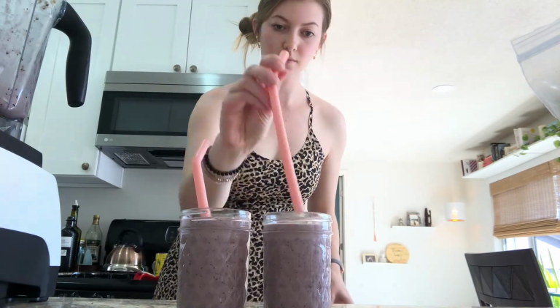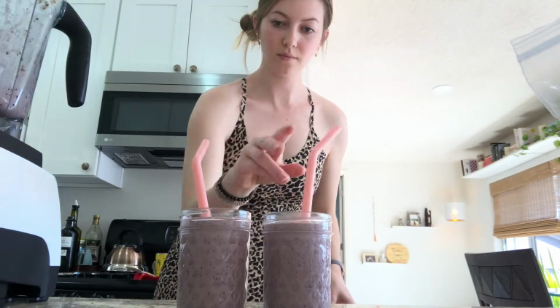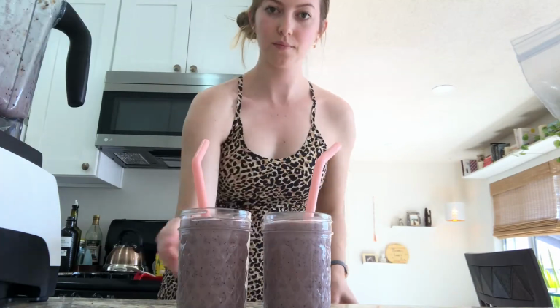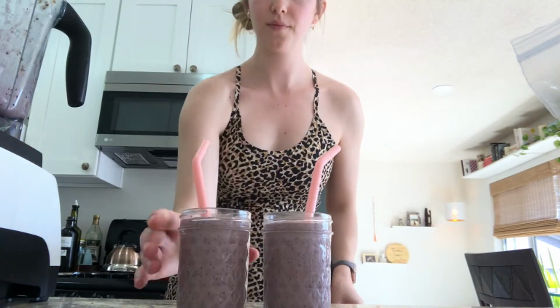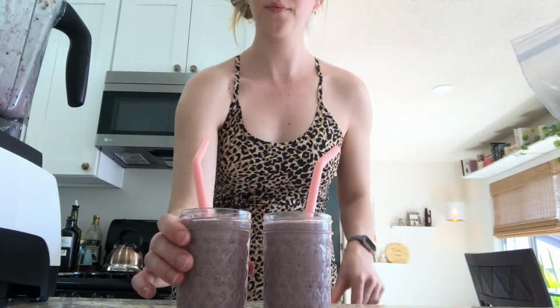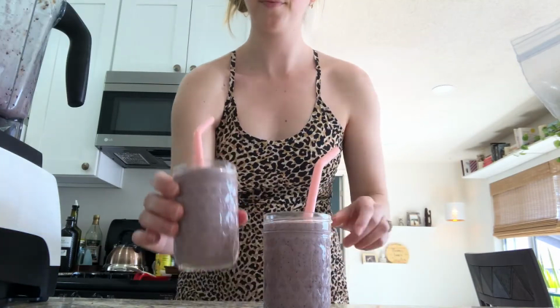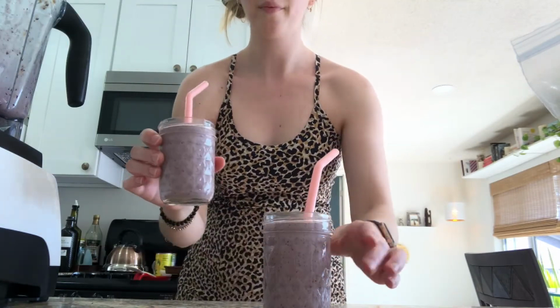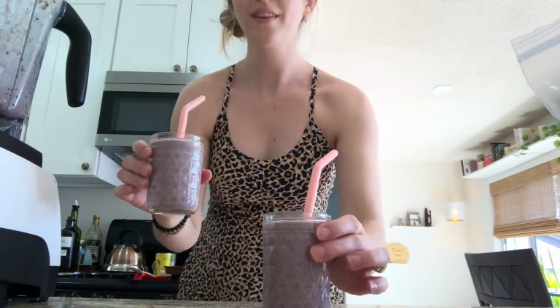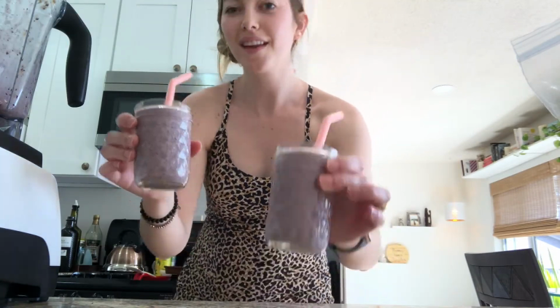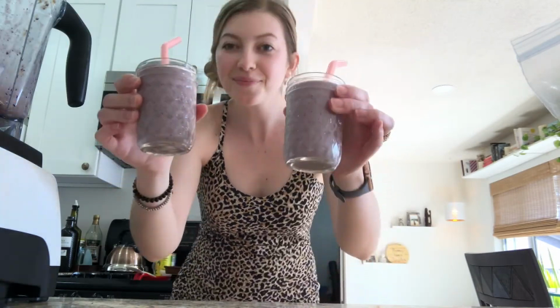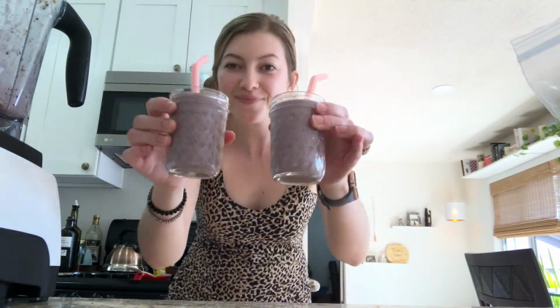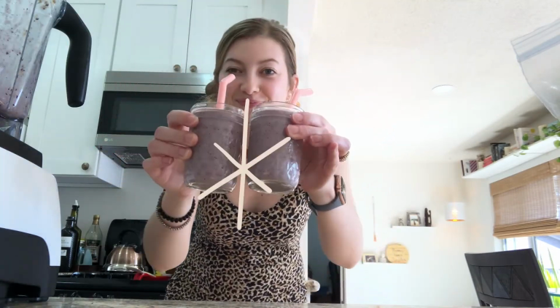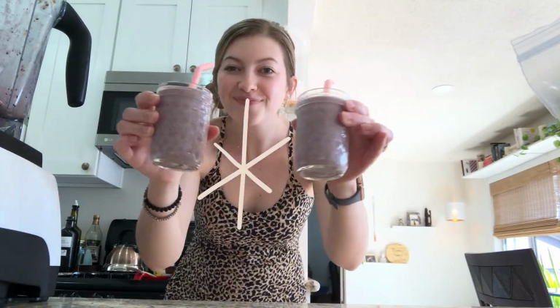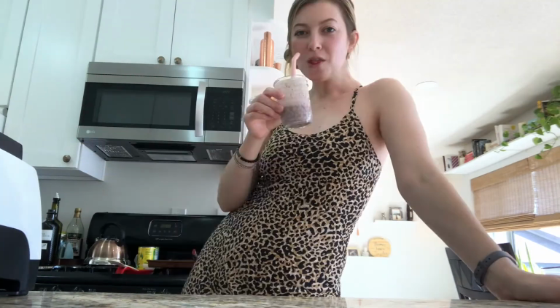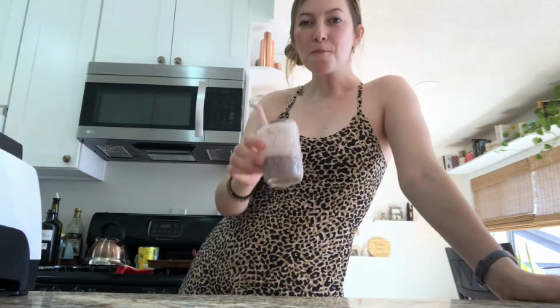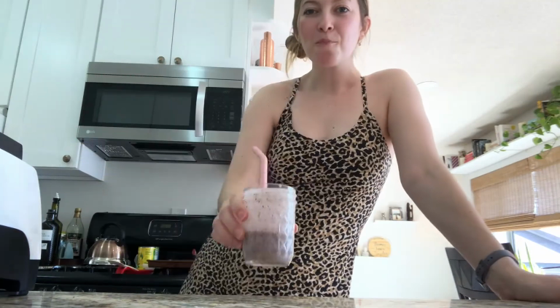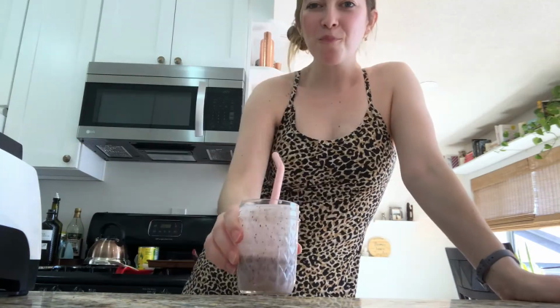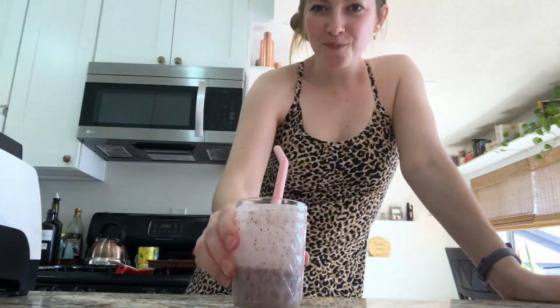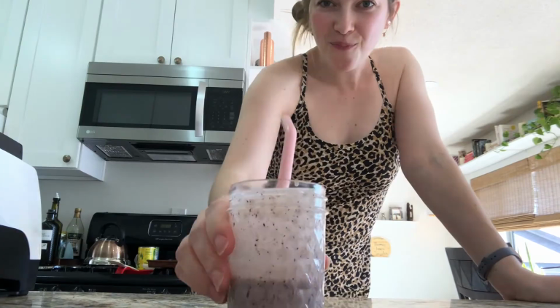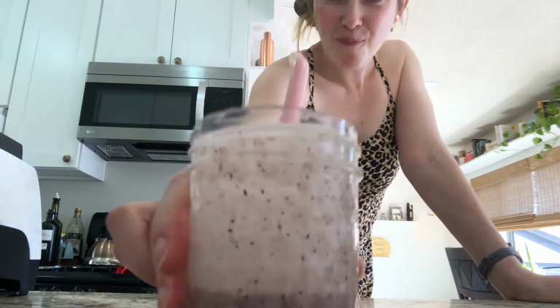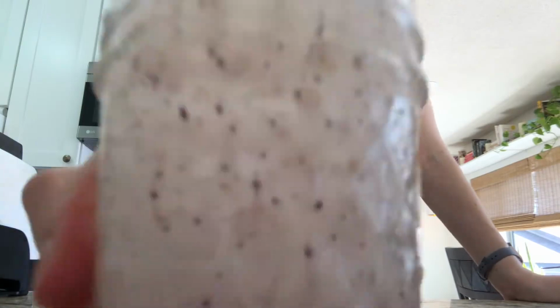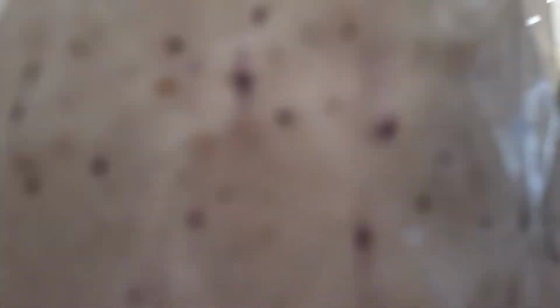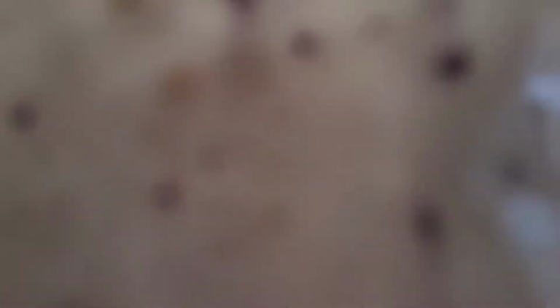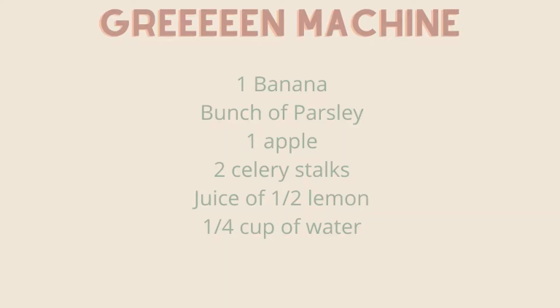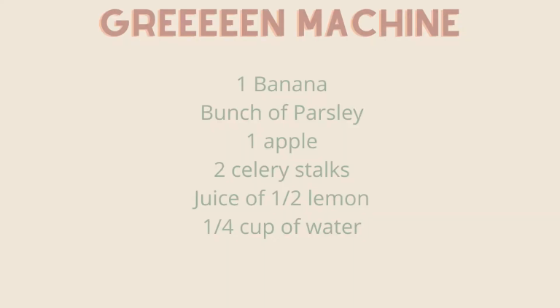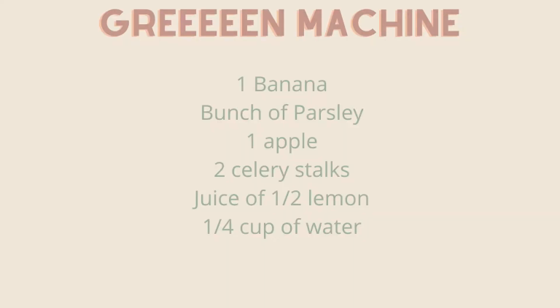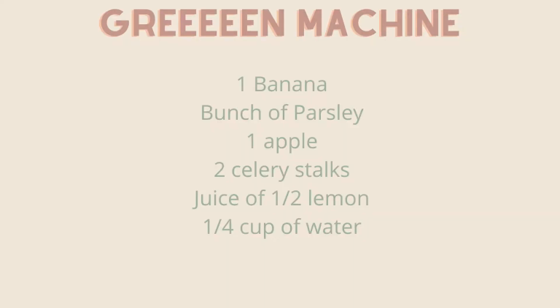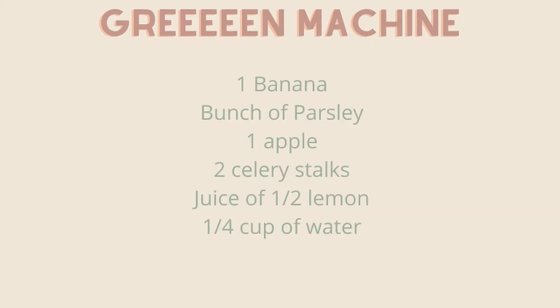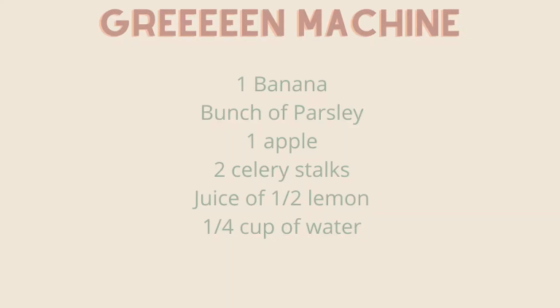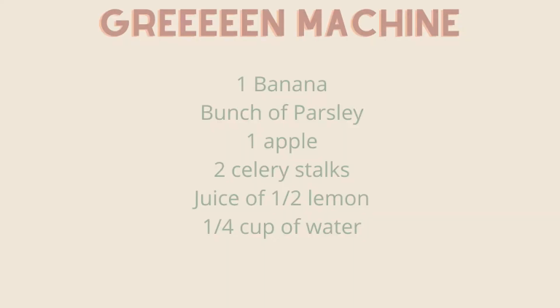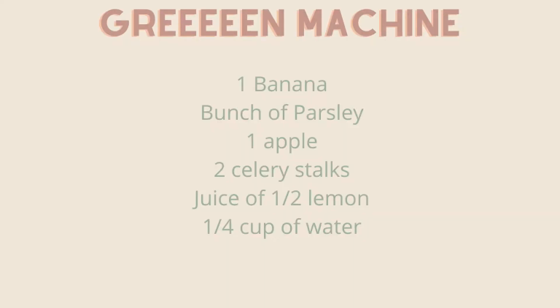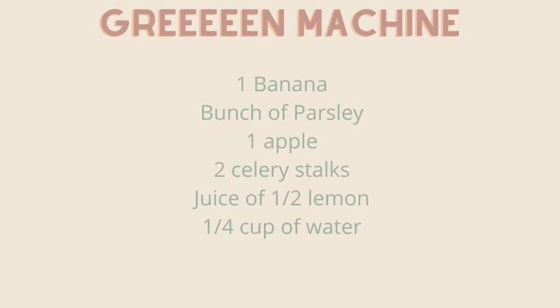Gotta have your silicone straws — those are linked in the description below. All right, next up we have the green machine!